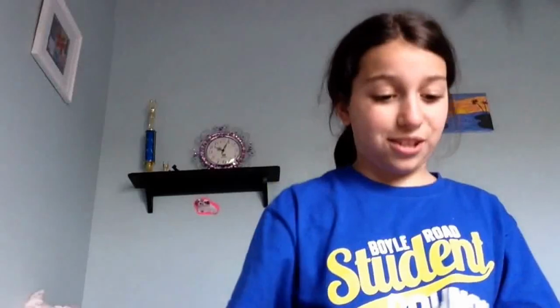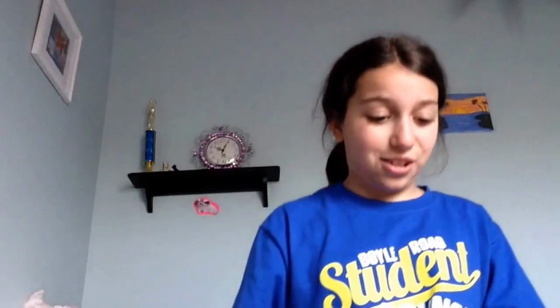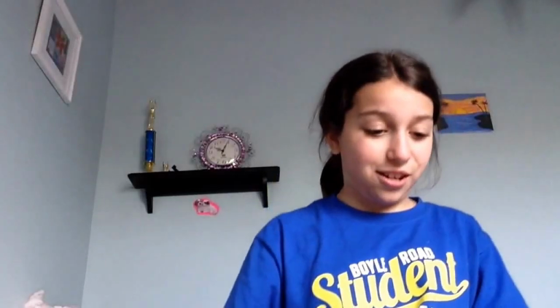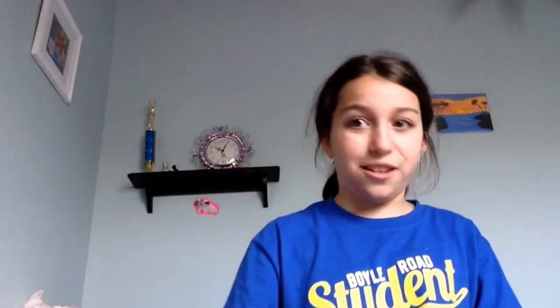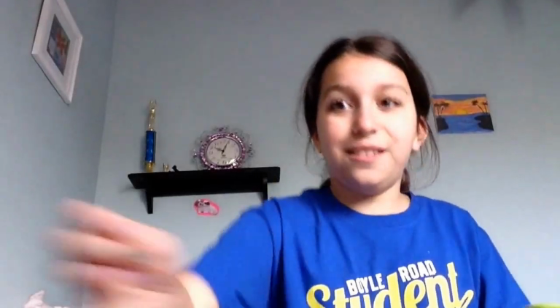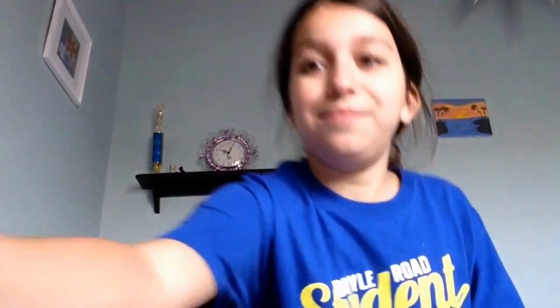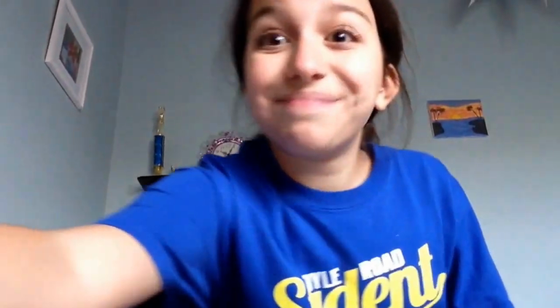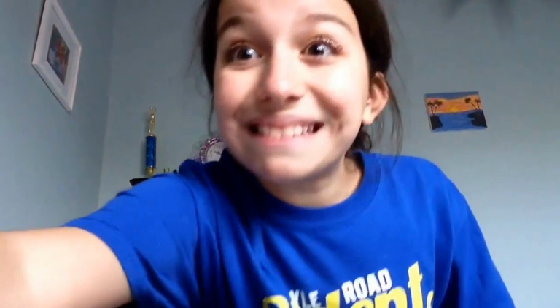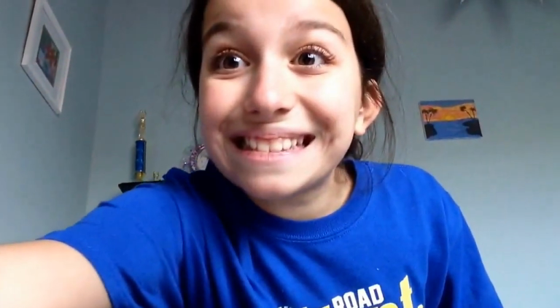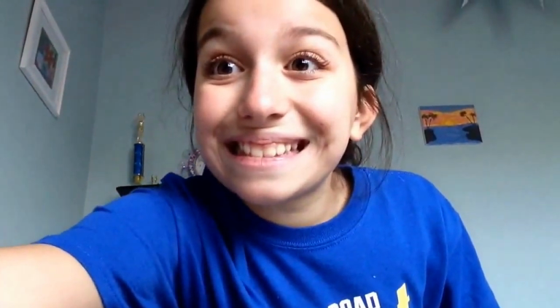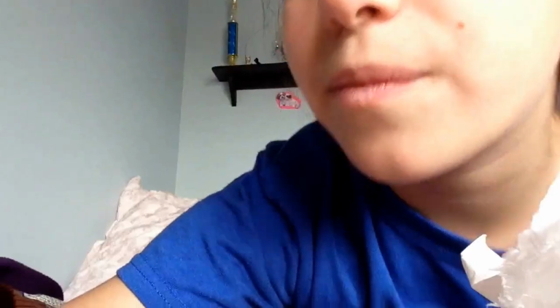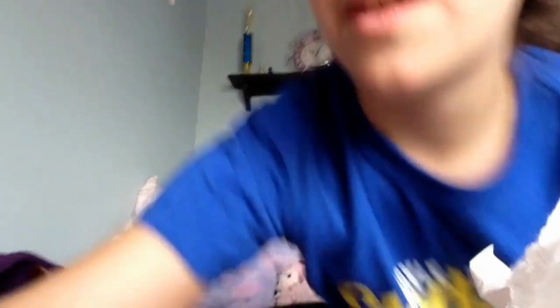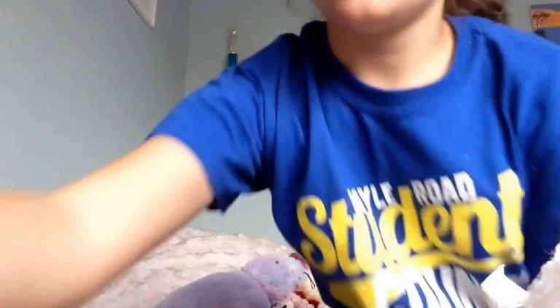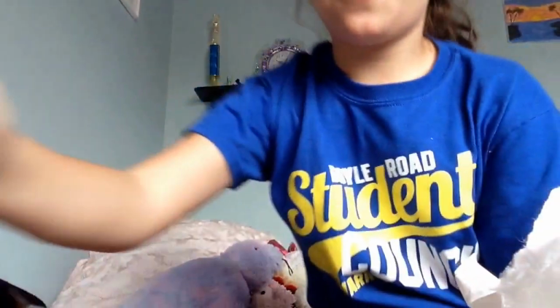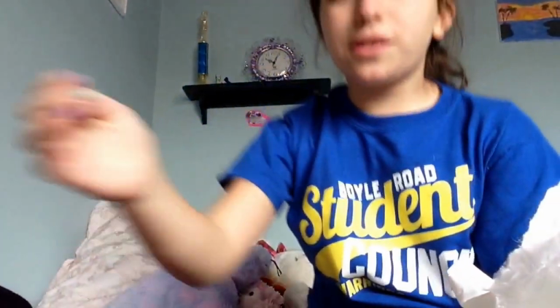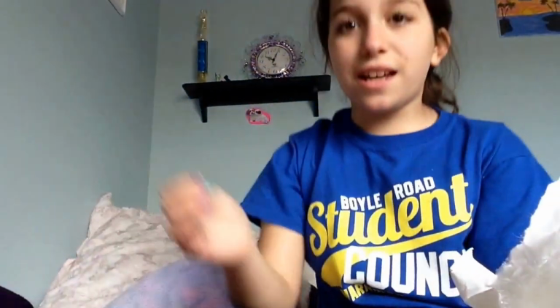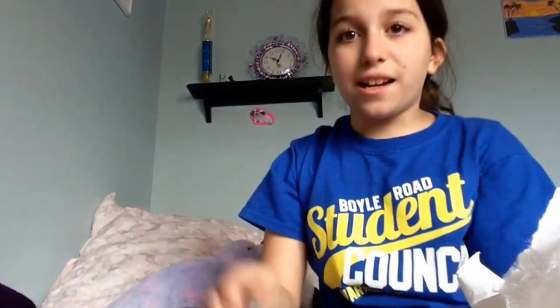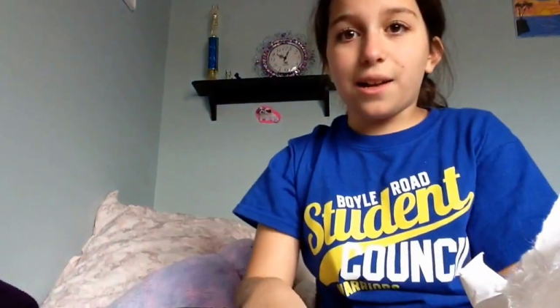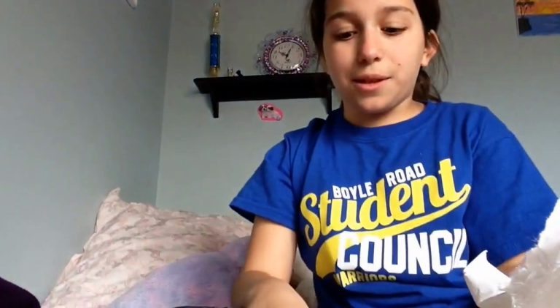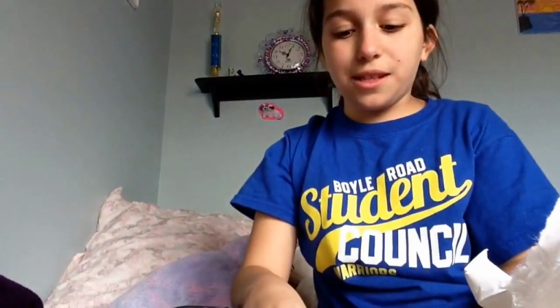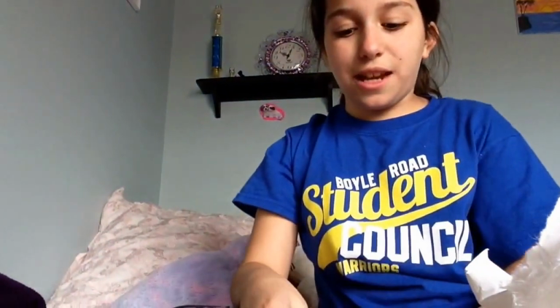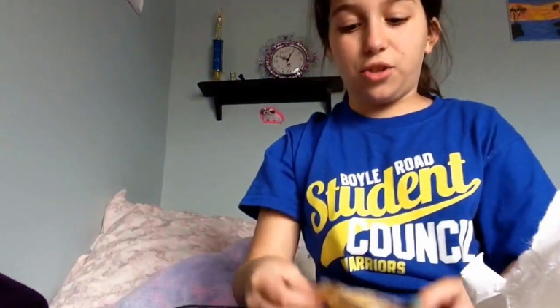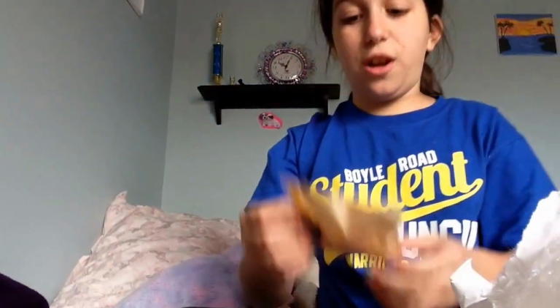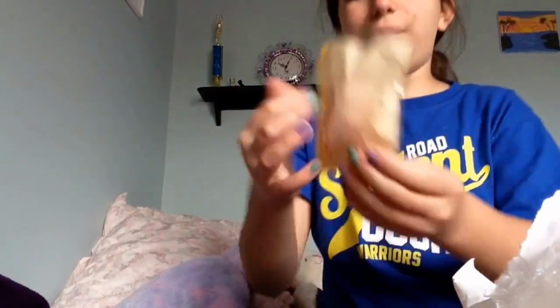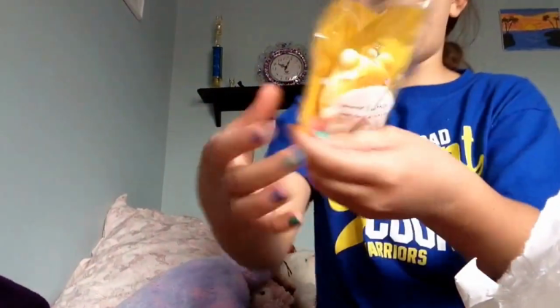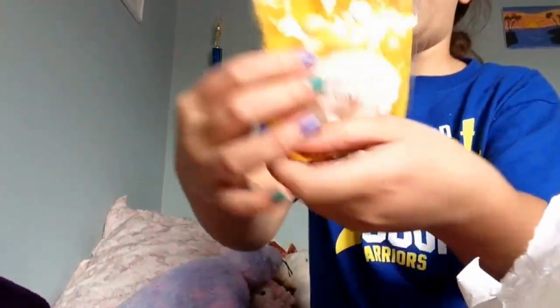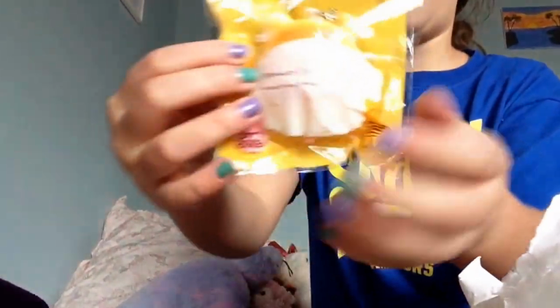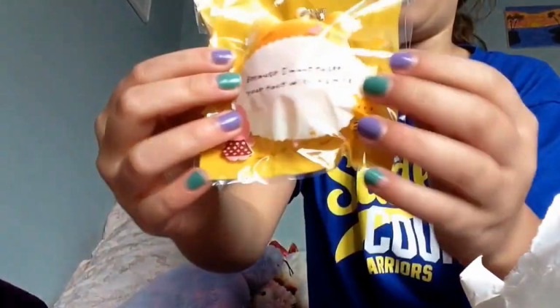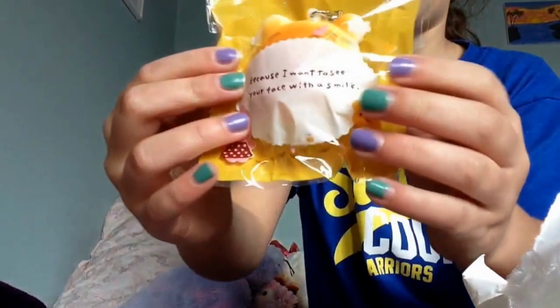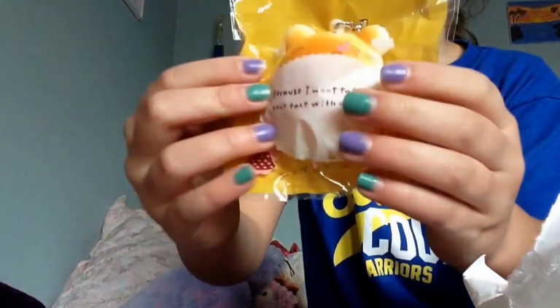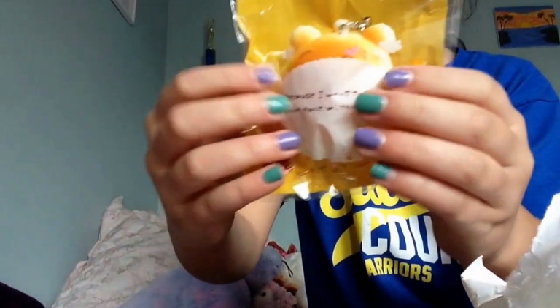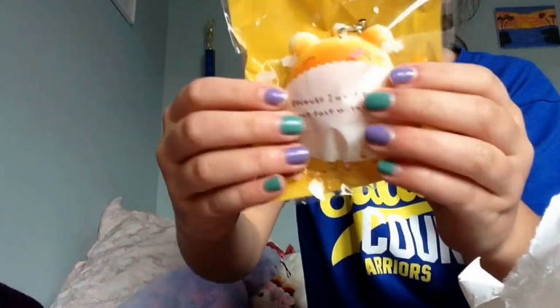Let's get started. The first thing I got was this extra, and it's a Winnie the Pooh bun.